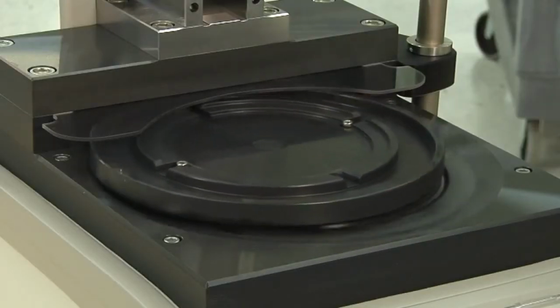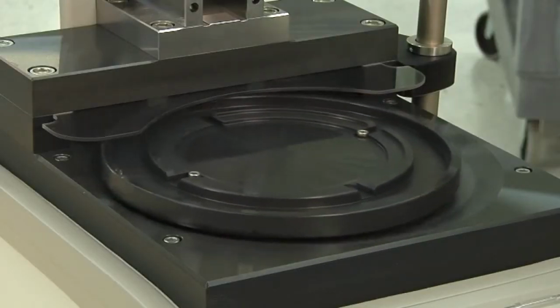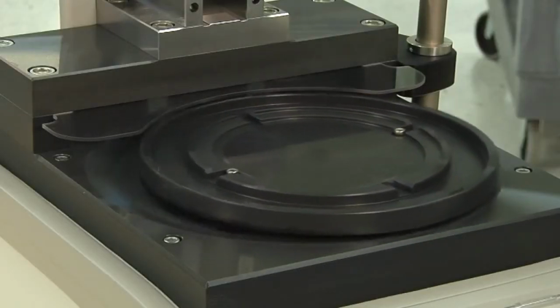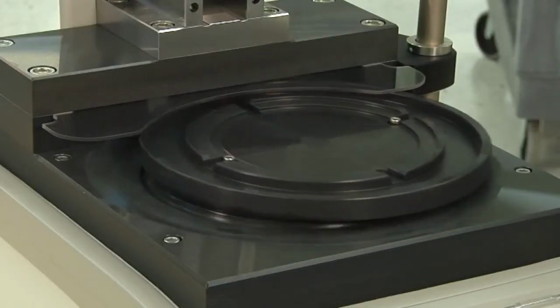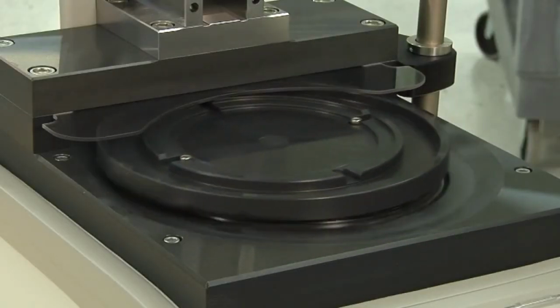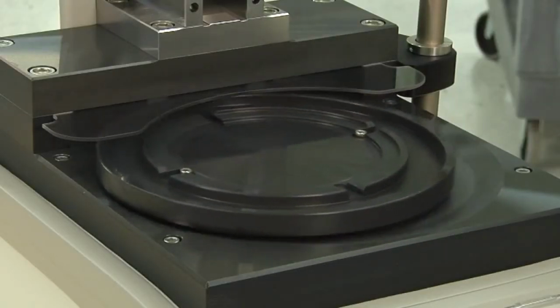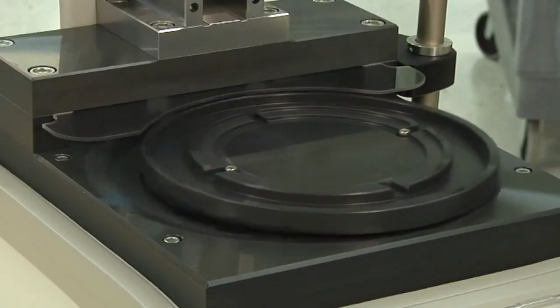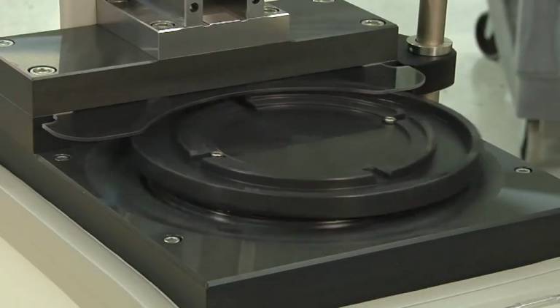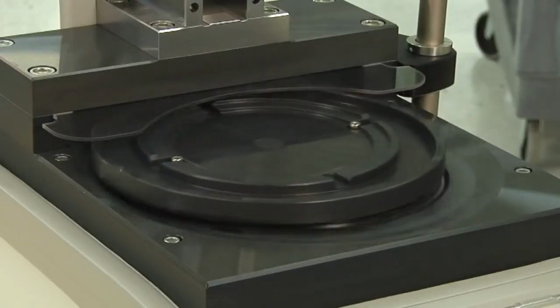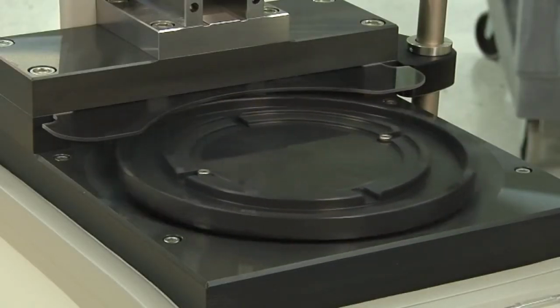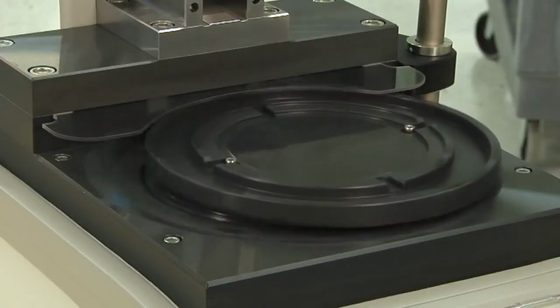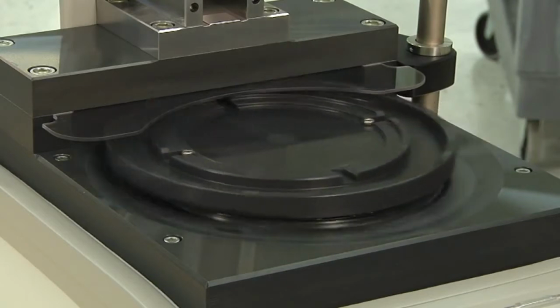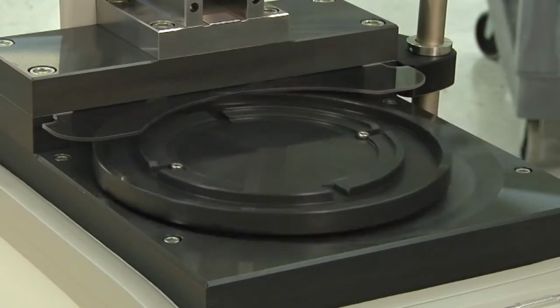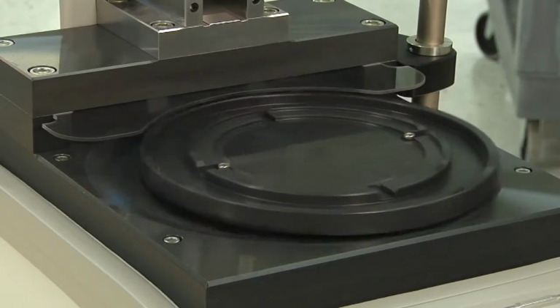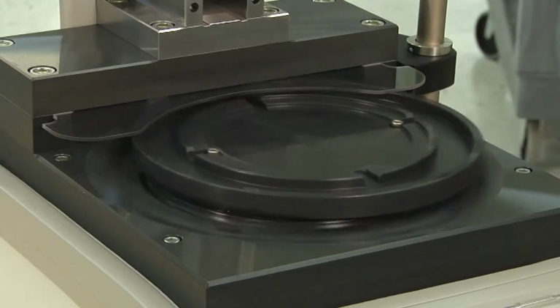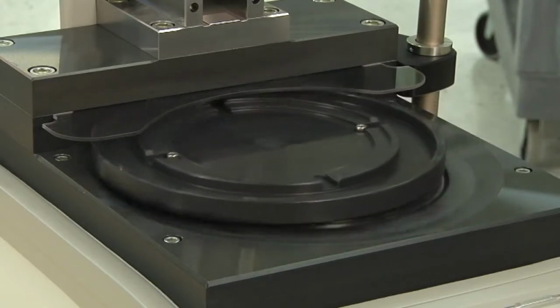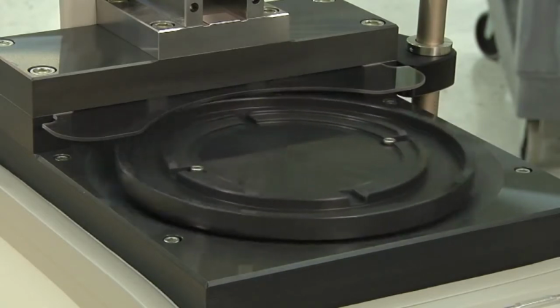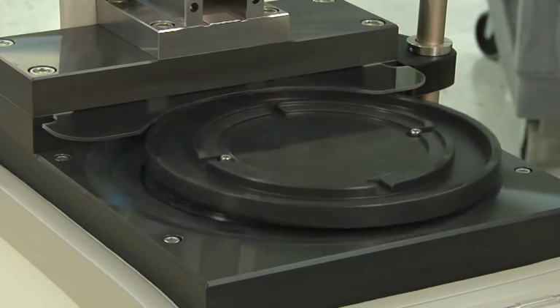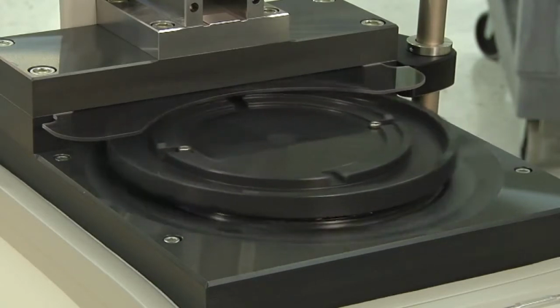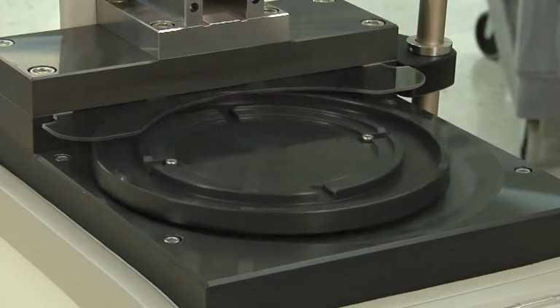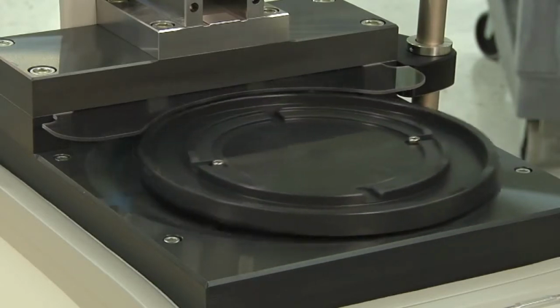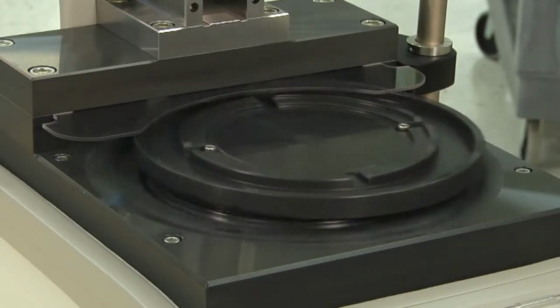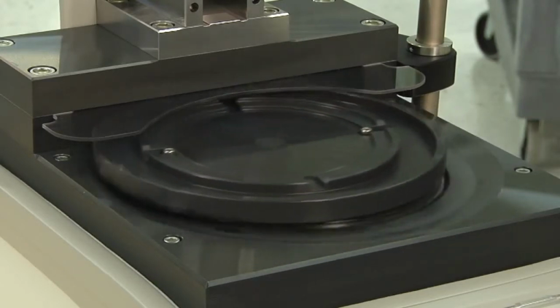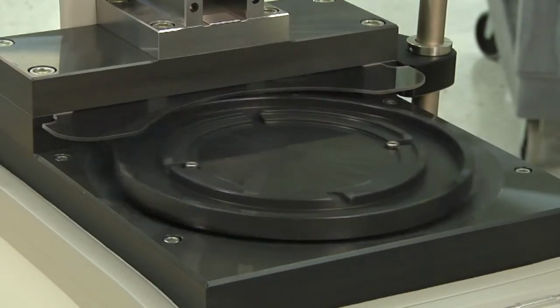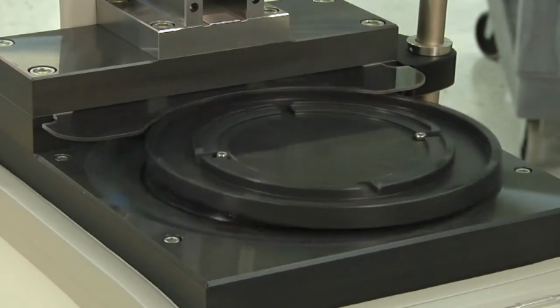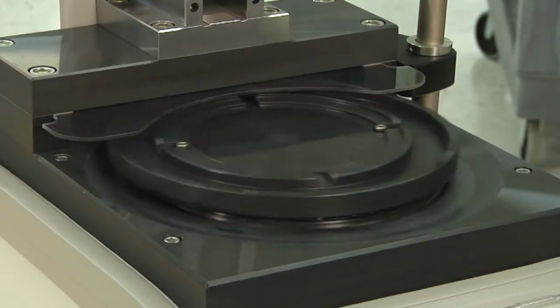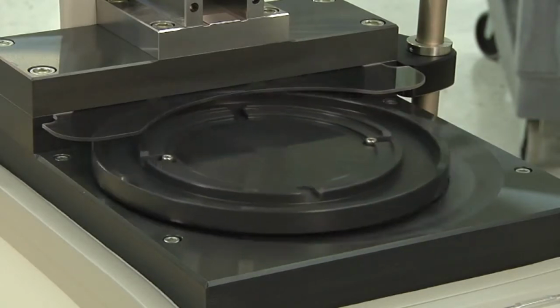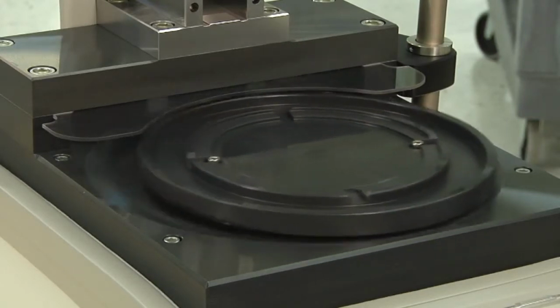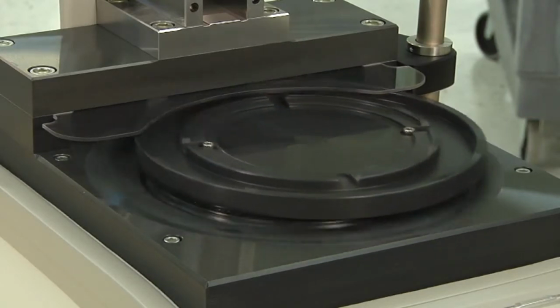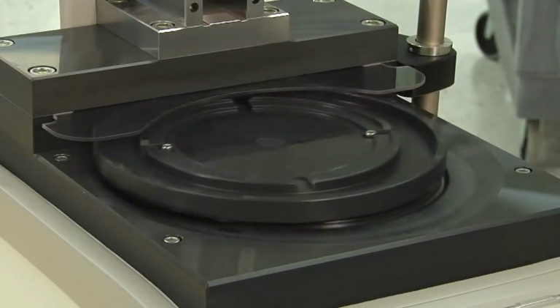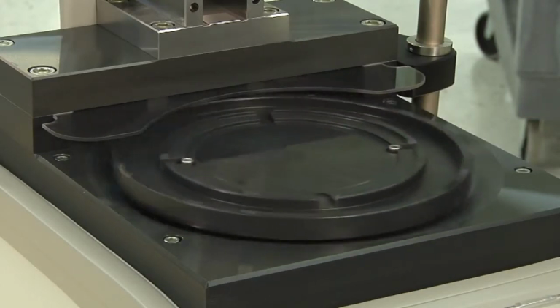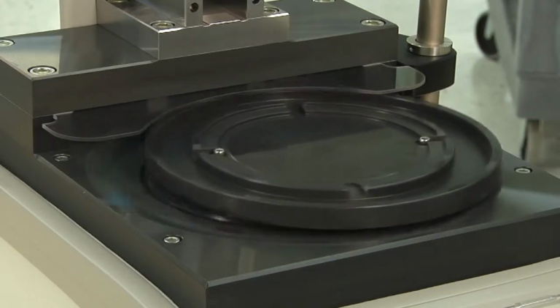When you start the machine, the plate will move, so keep your hands, hair, loose clothing, and jewelry away while the plate is rotating.